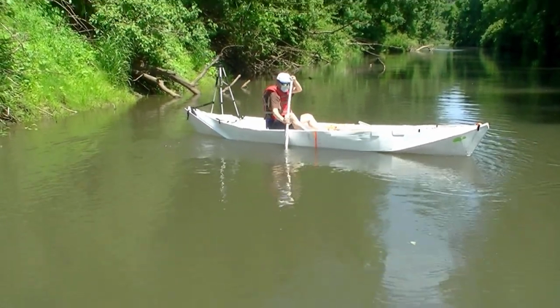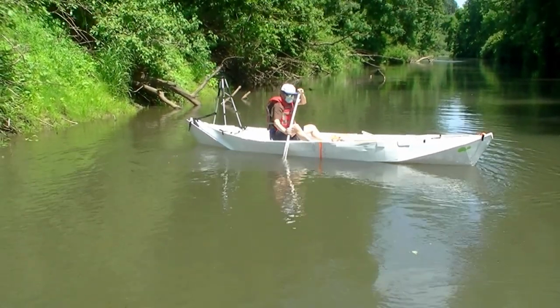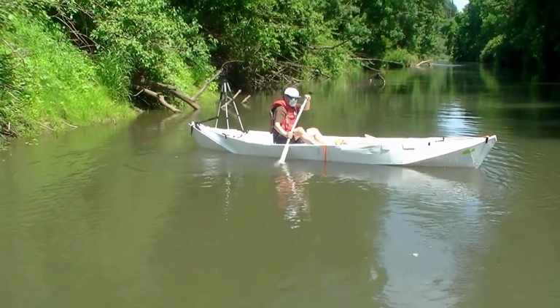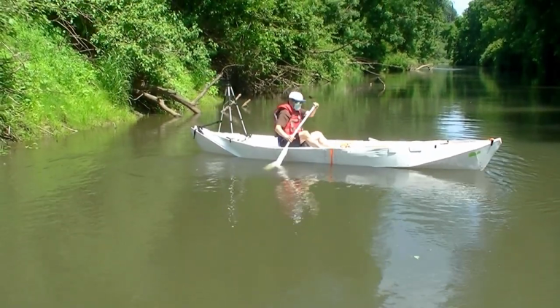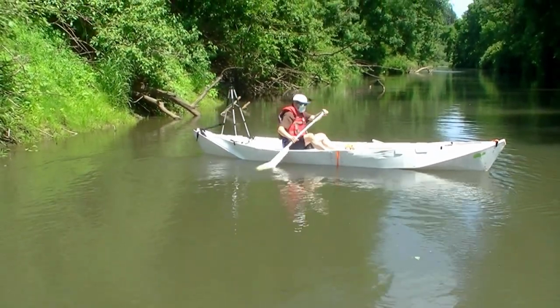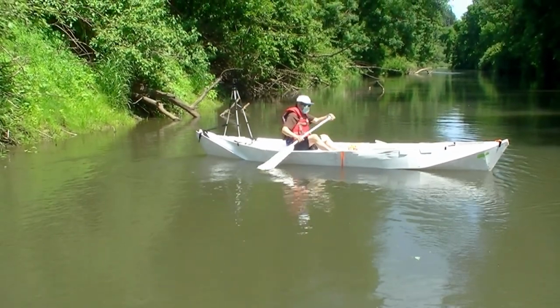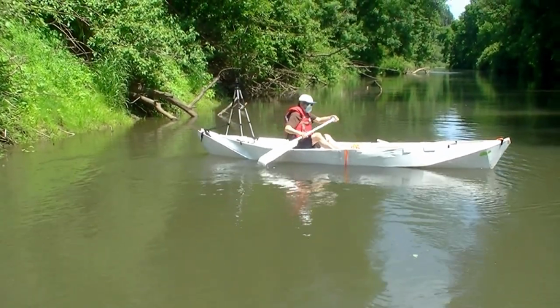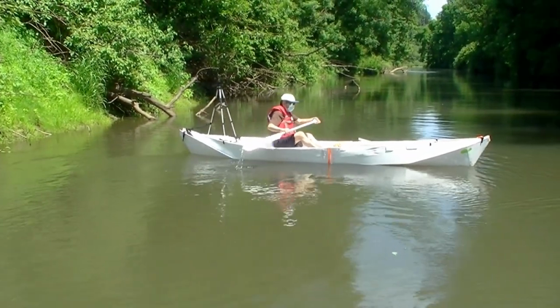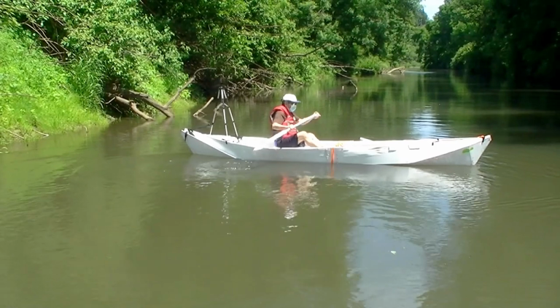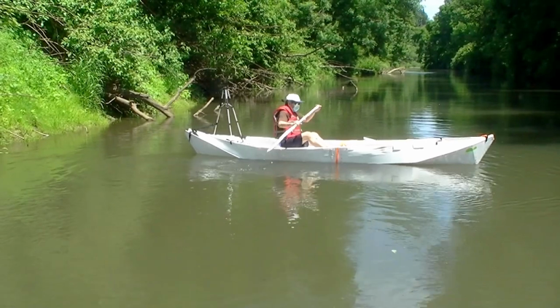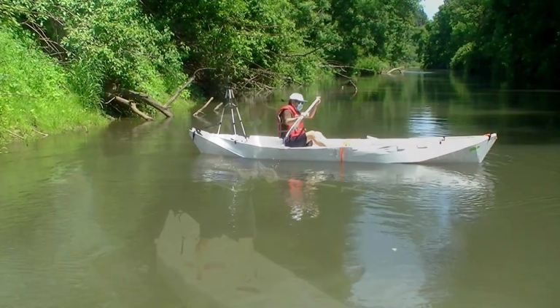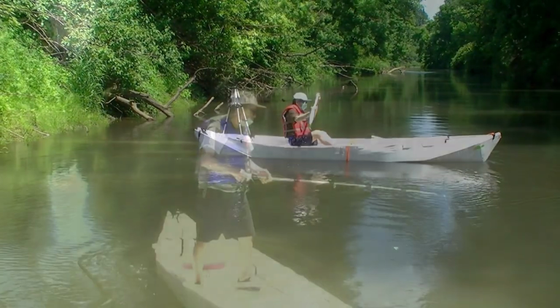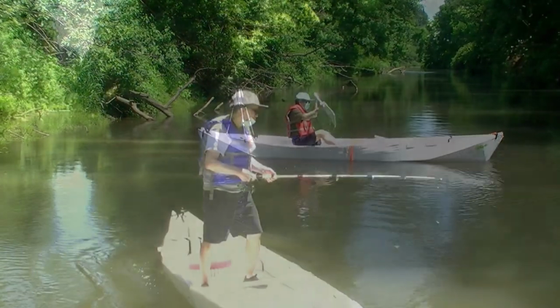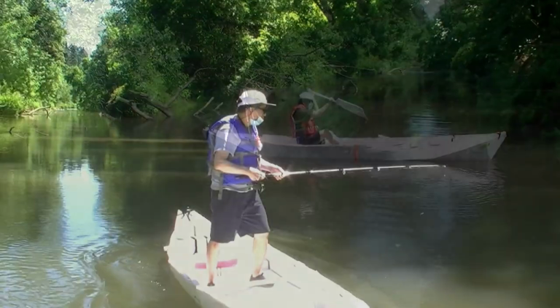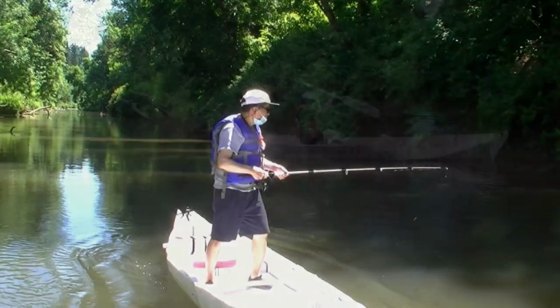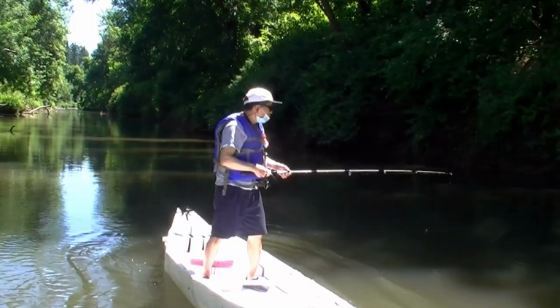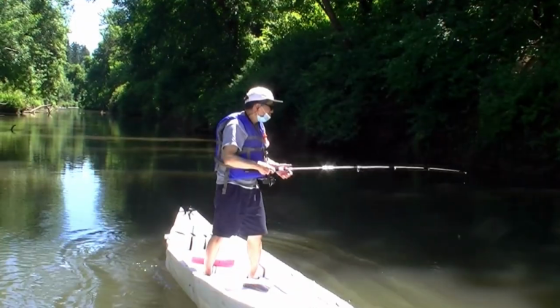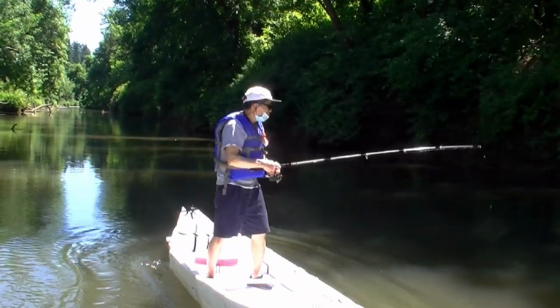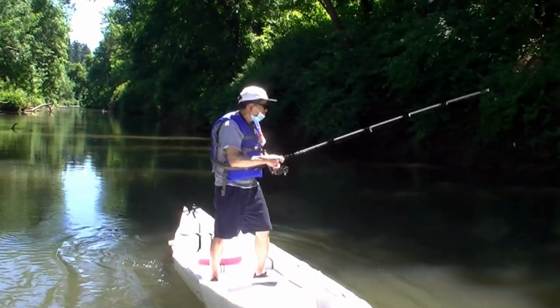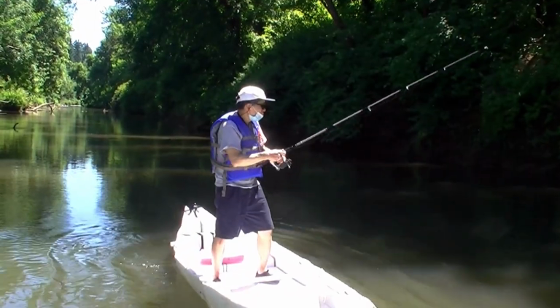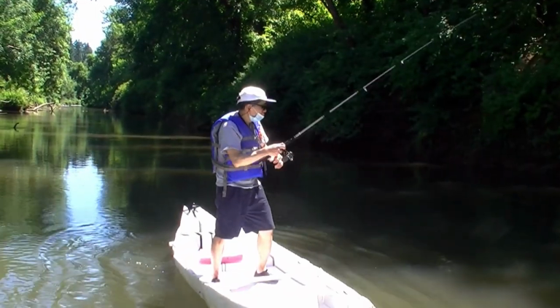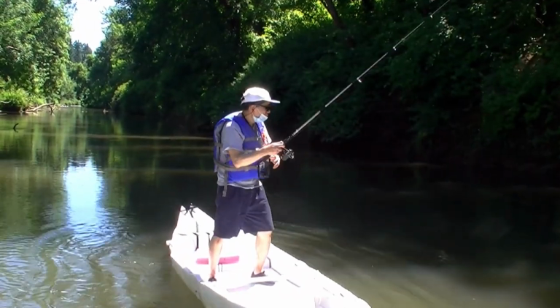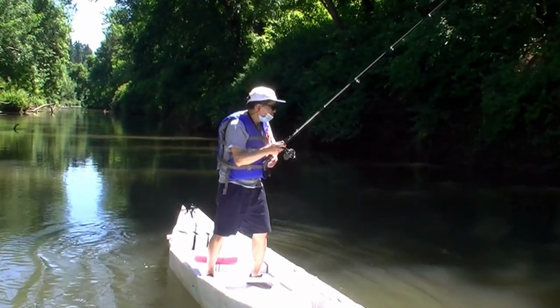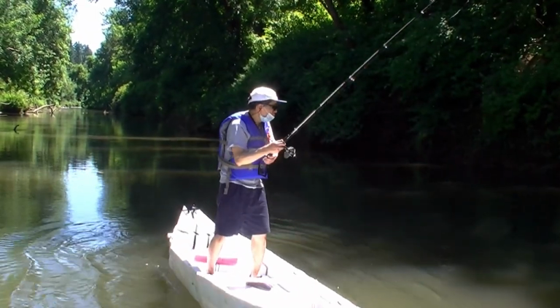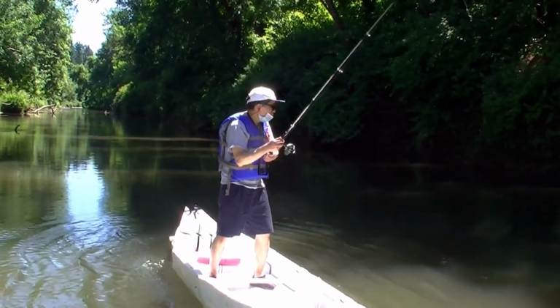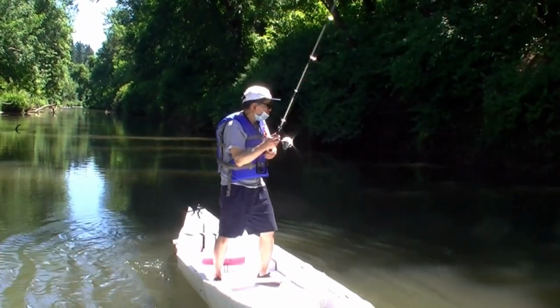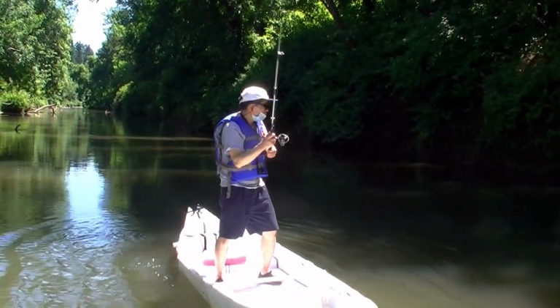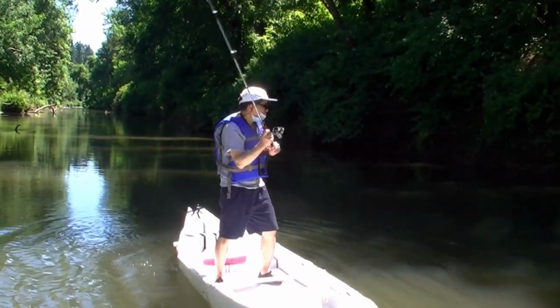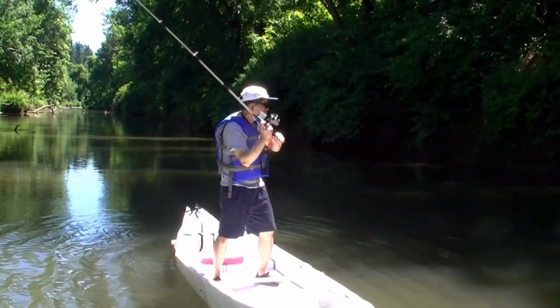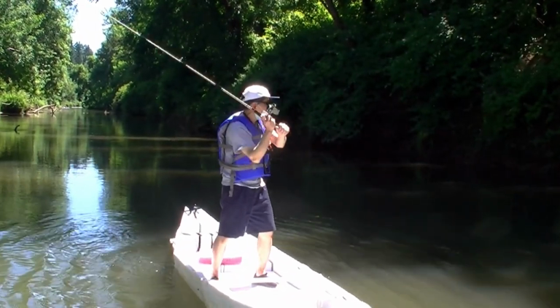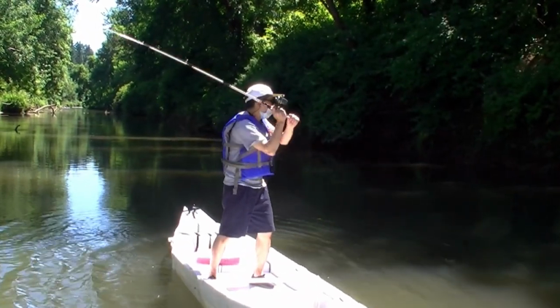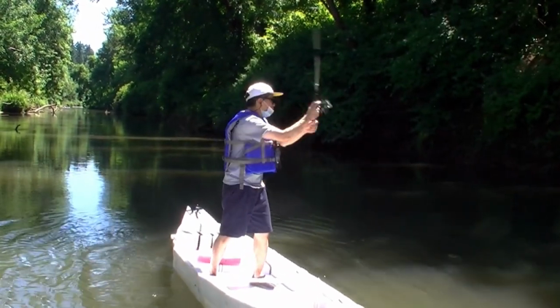Compared with fishing in a smaller kayak, with this canoe I can stand up and stretch.